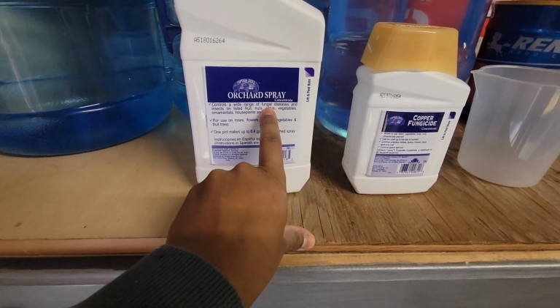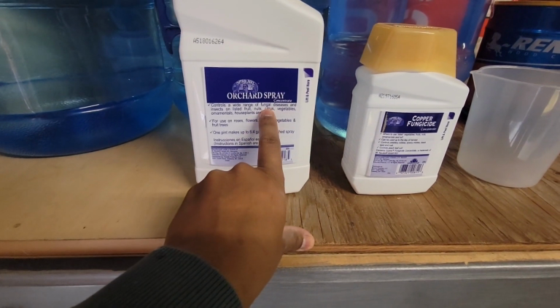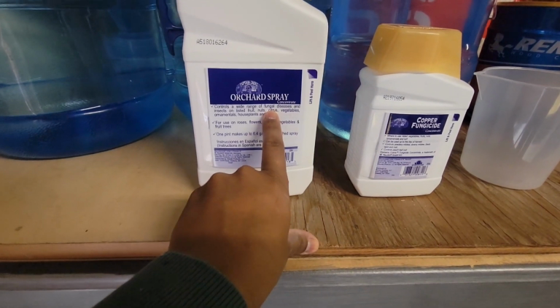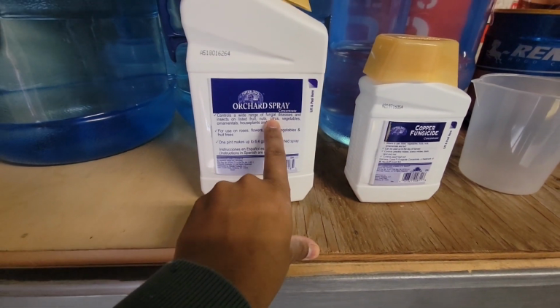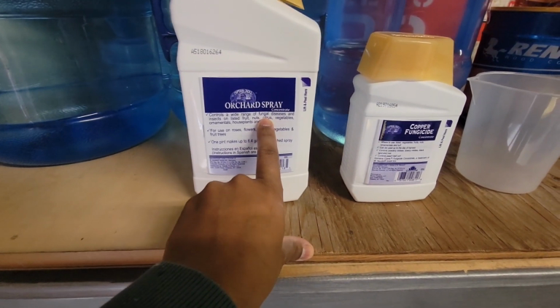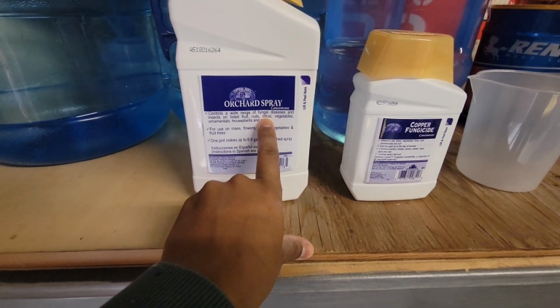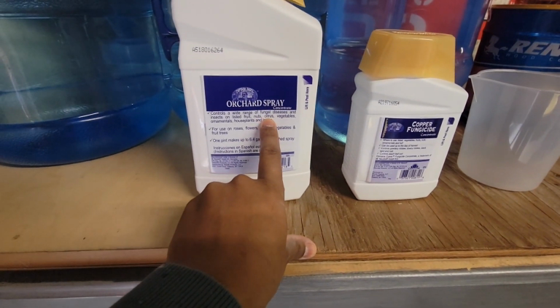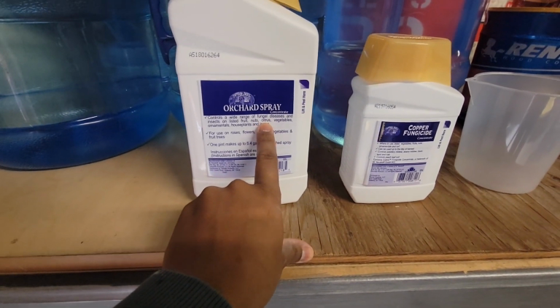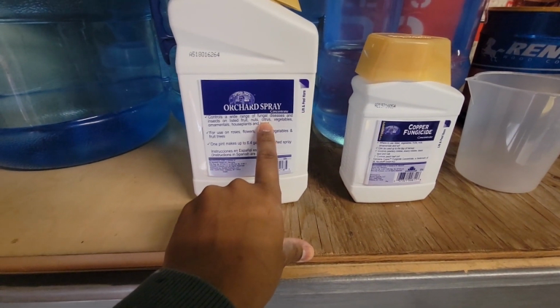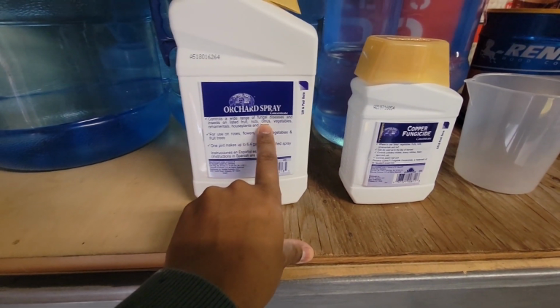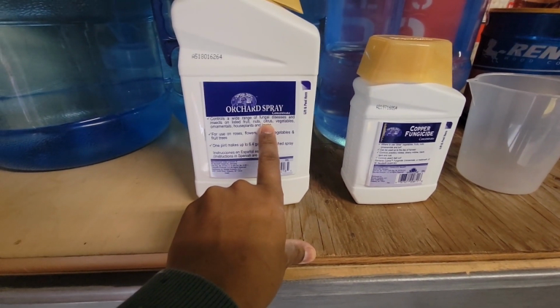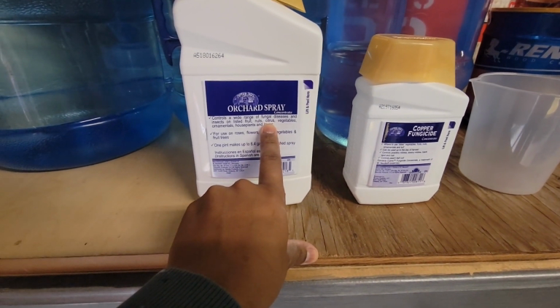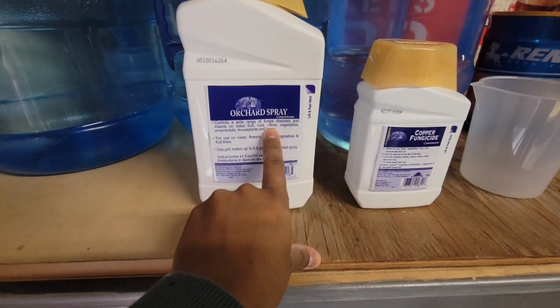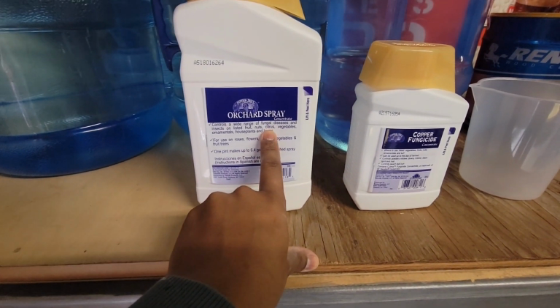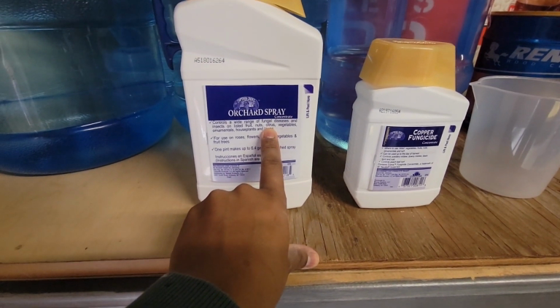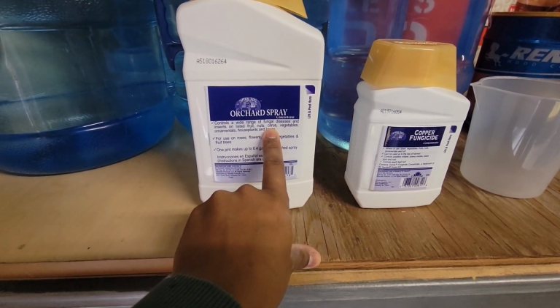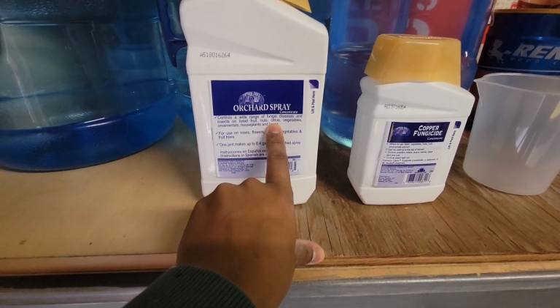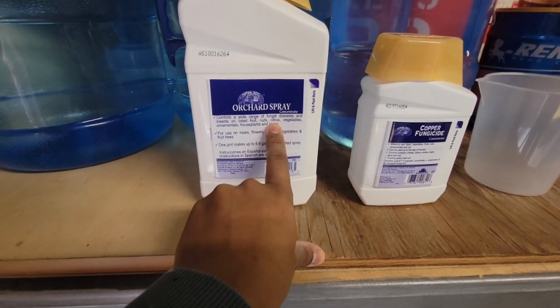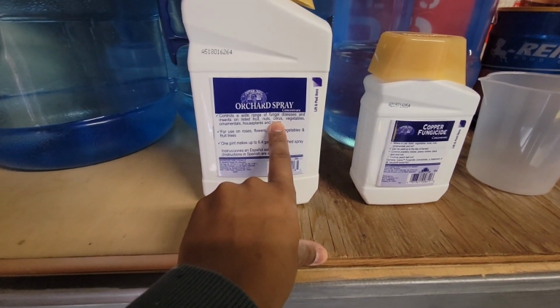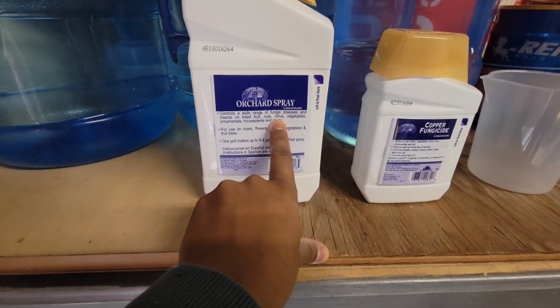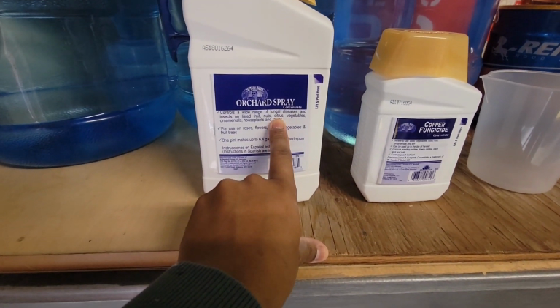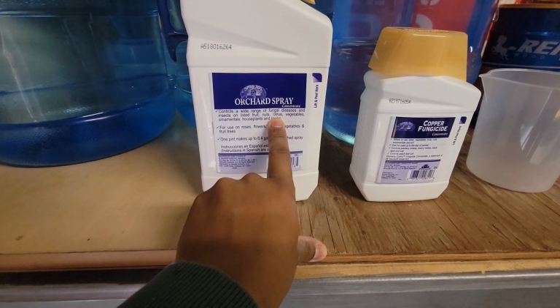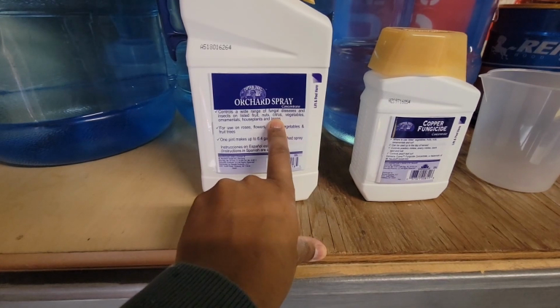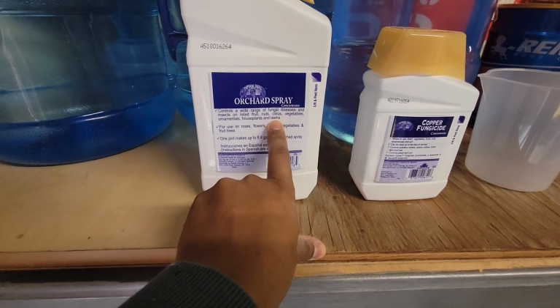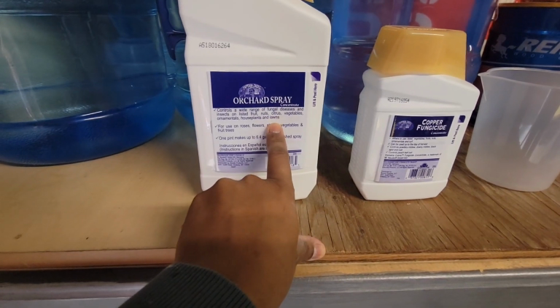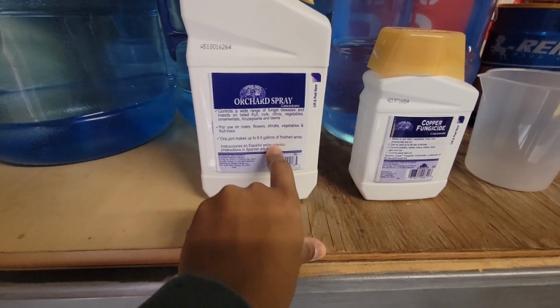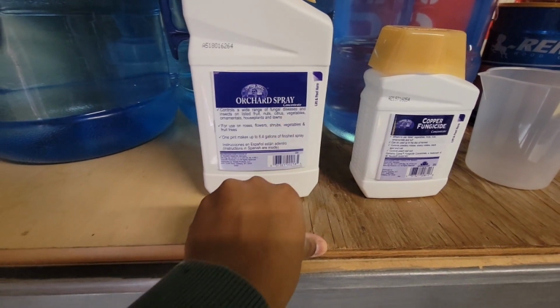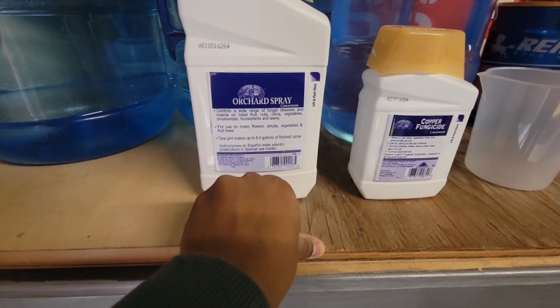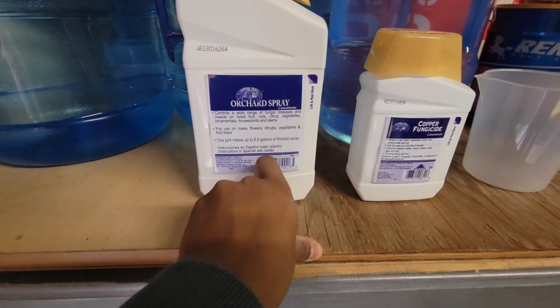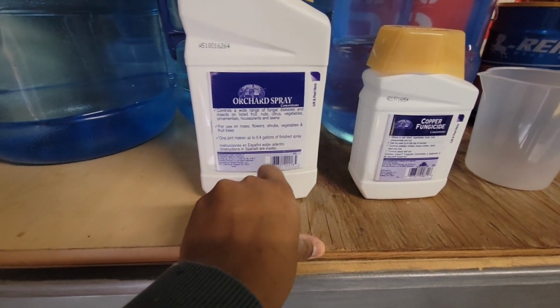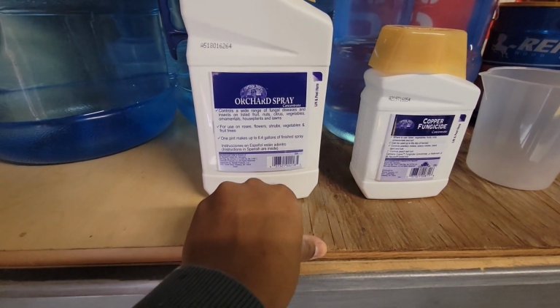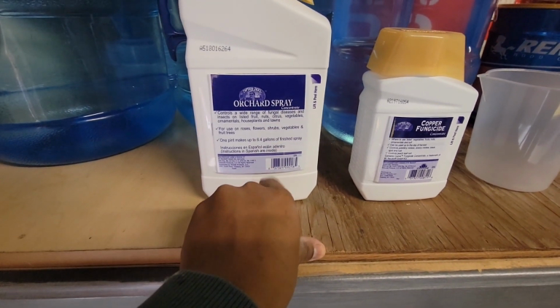Right now I have an infection on my citrus plants — they seem to curl and I get these white marks — so I'm going to be using some of this.